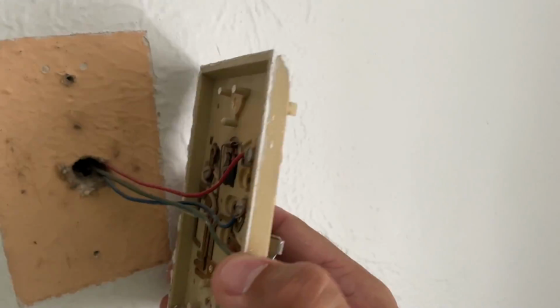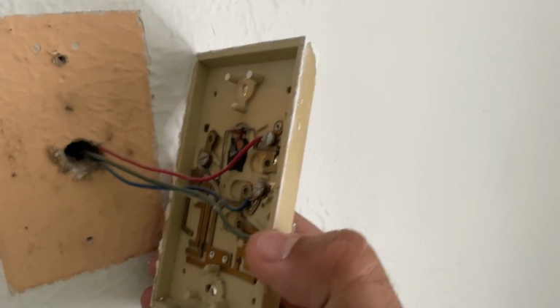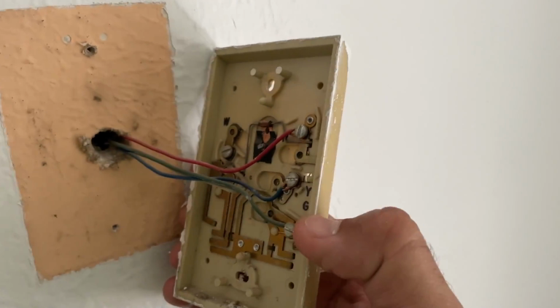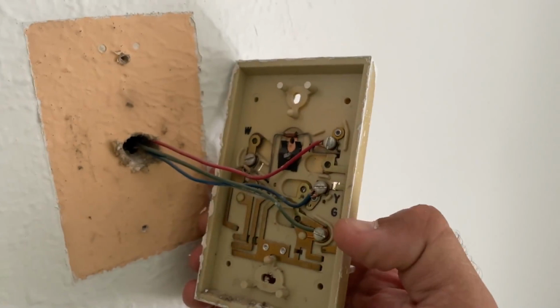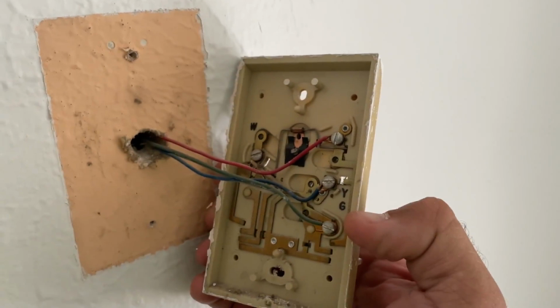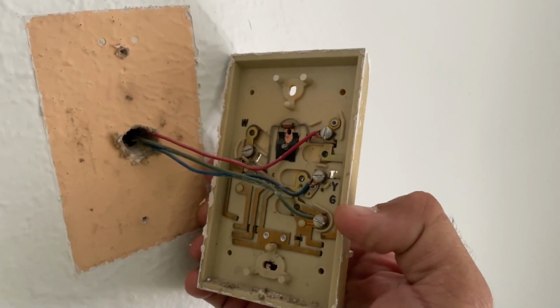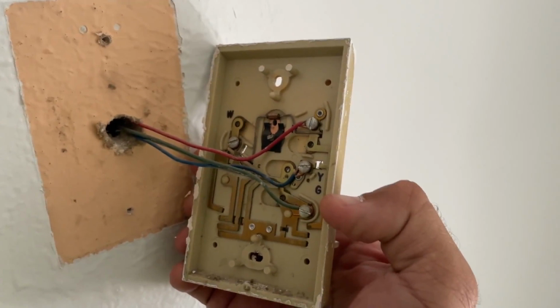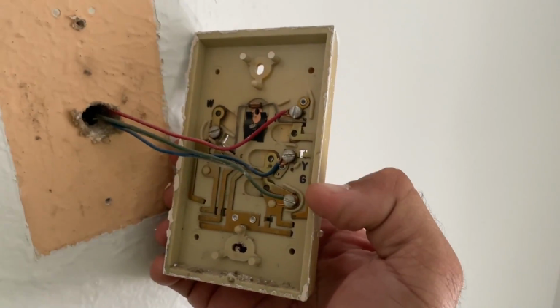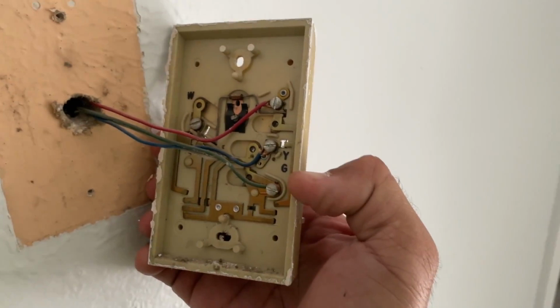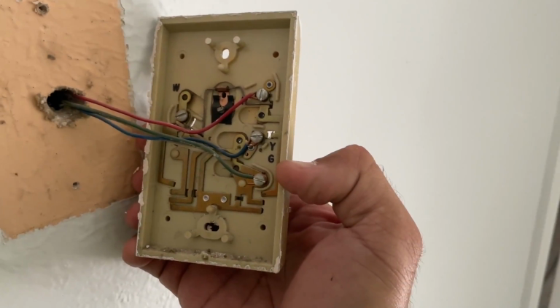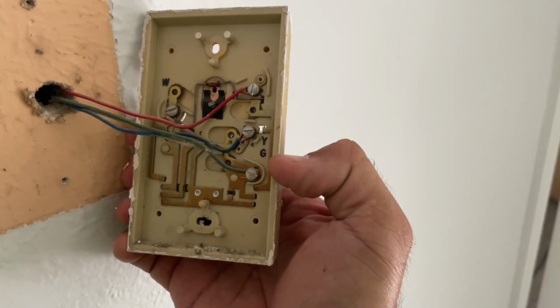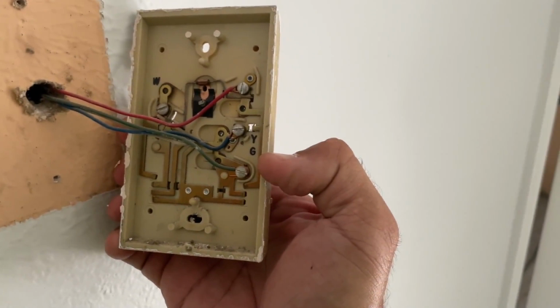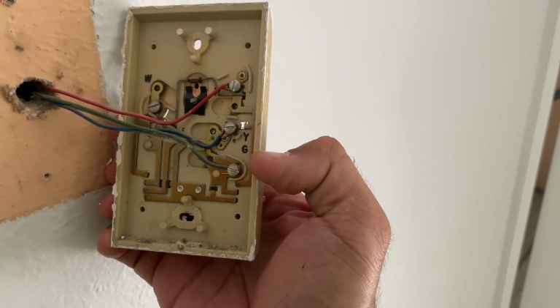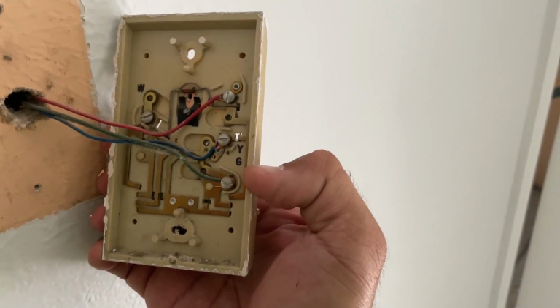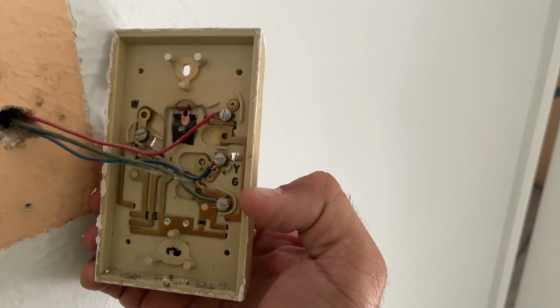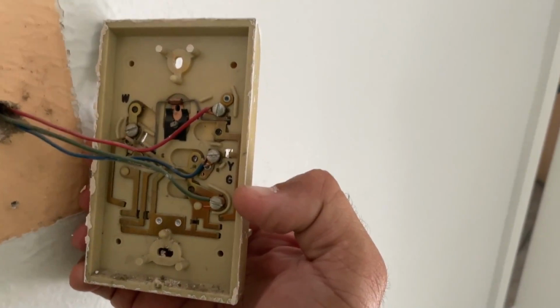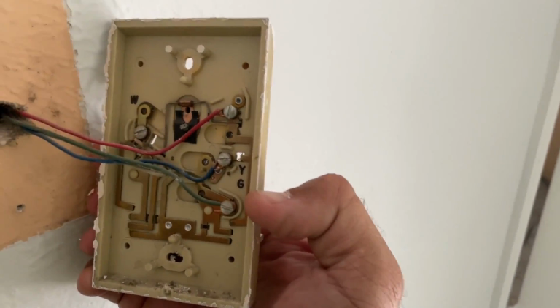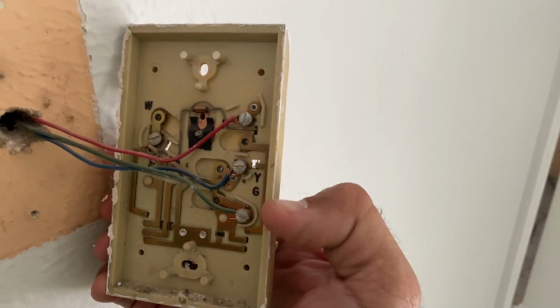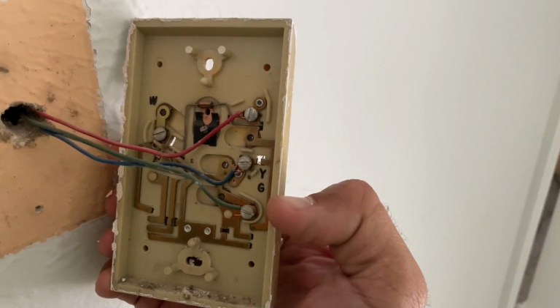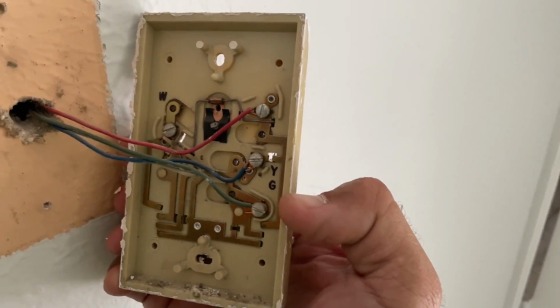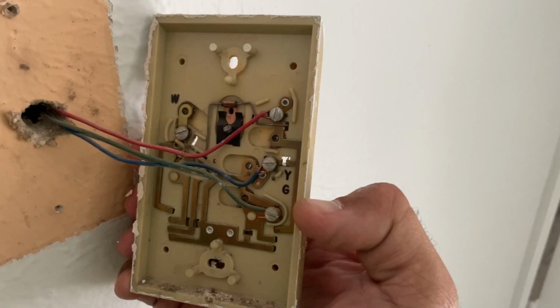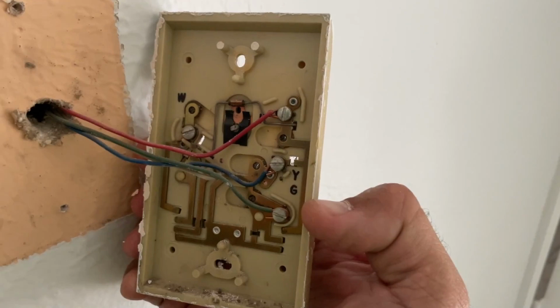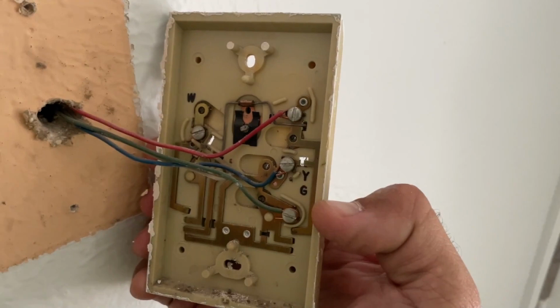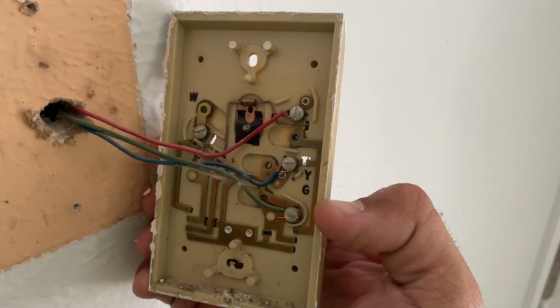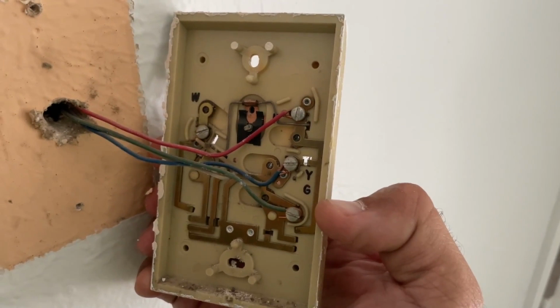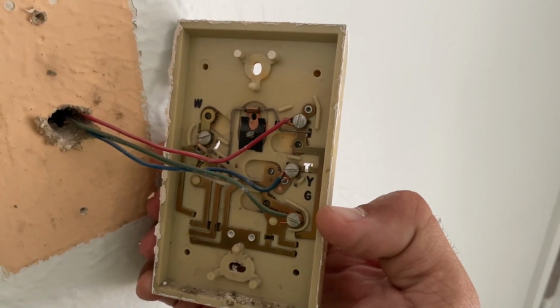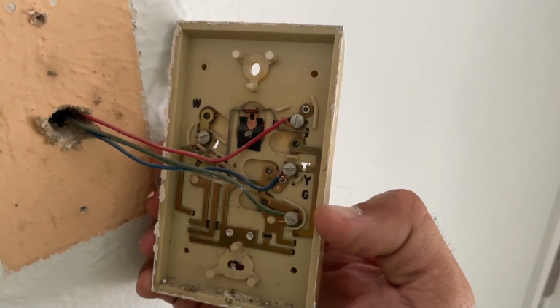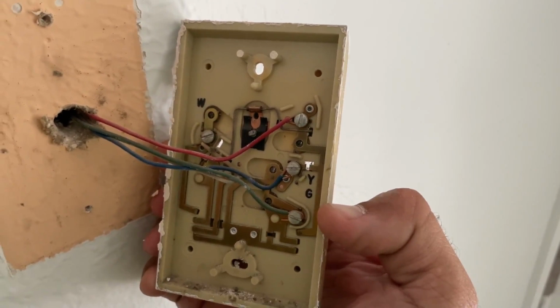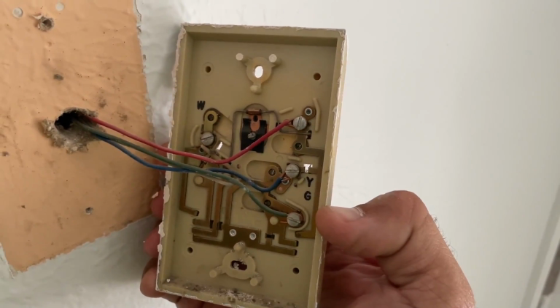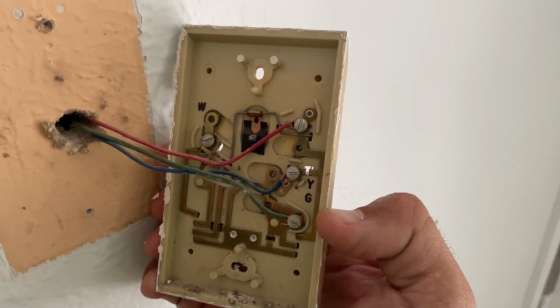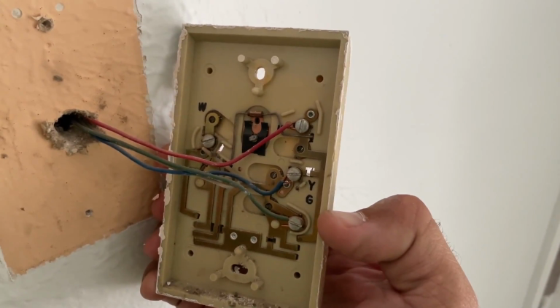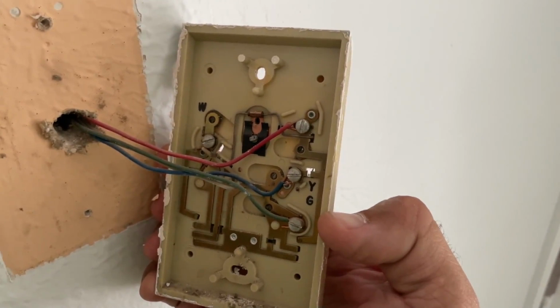Before you remove any wiring, my recommendation is to take a picture of it or remember them. But the picture will work better.